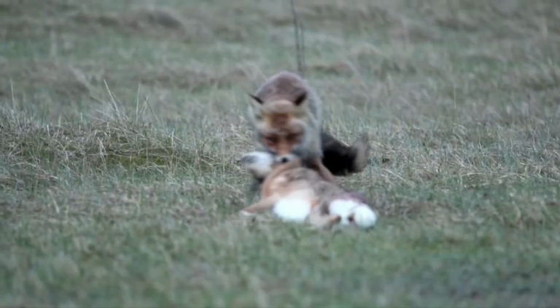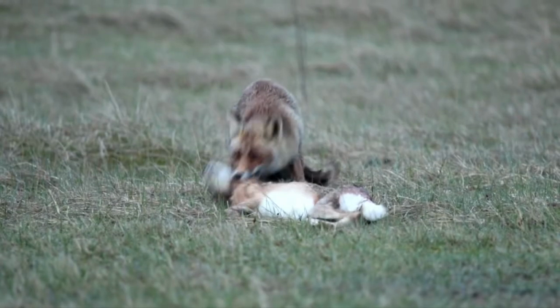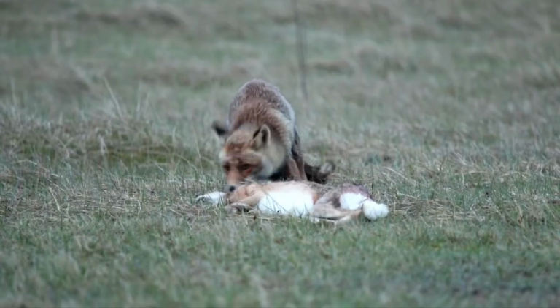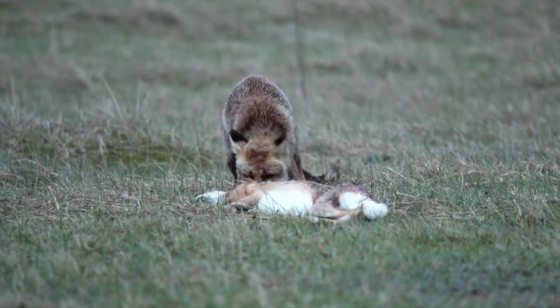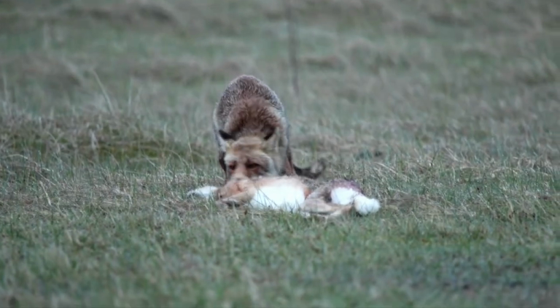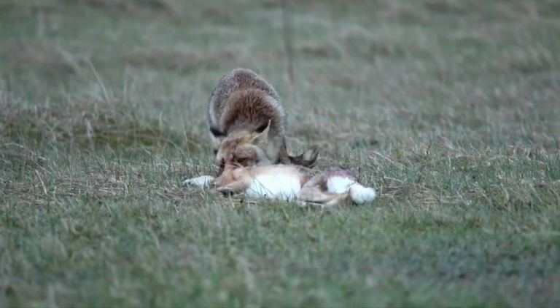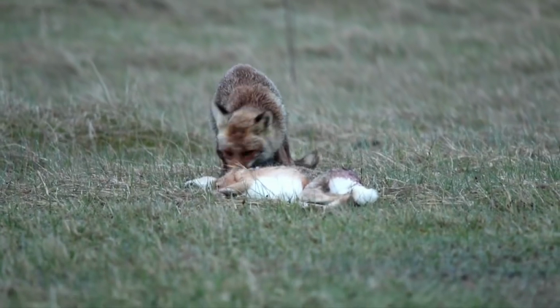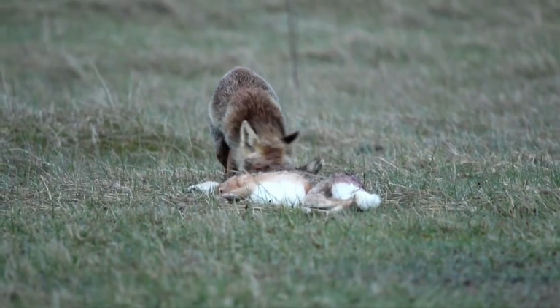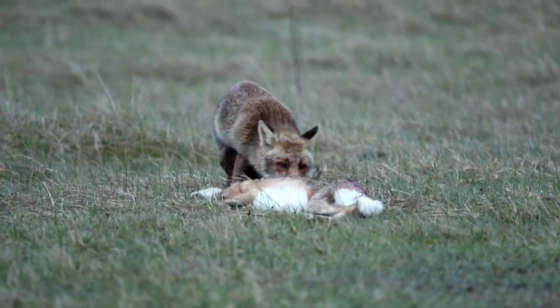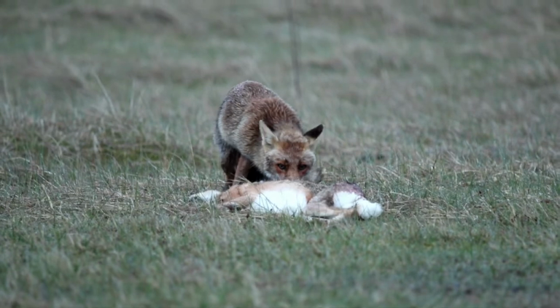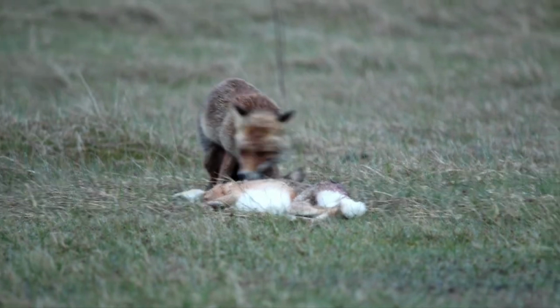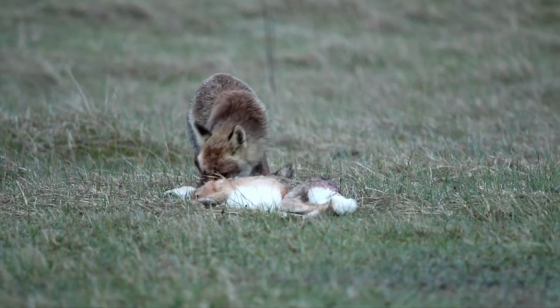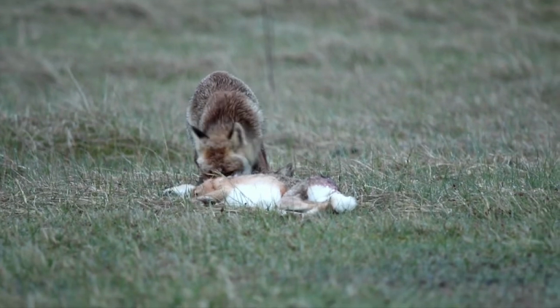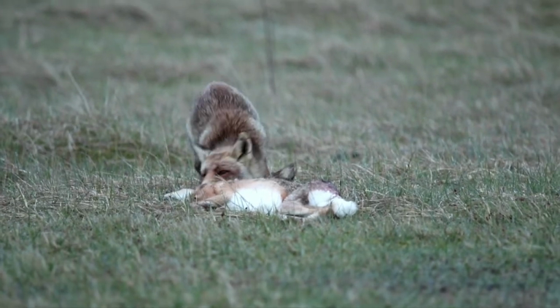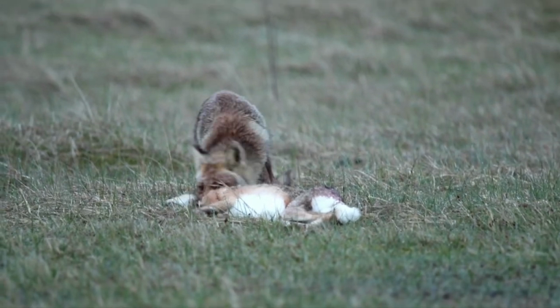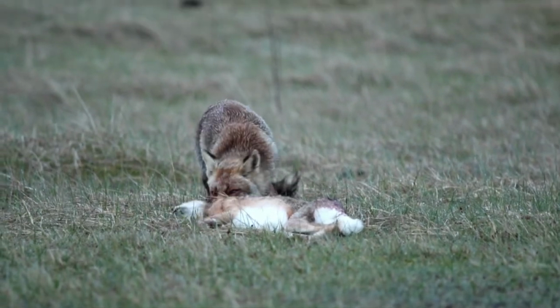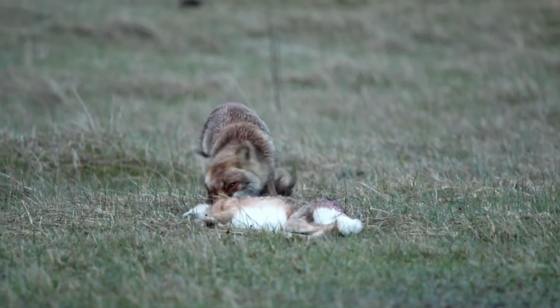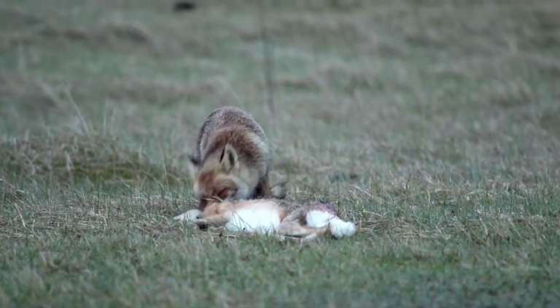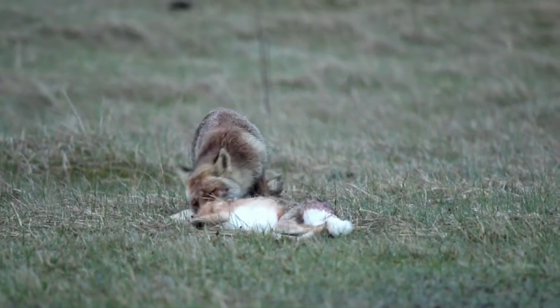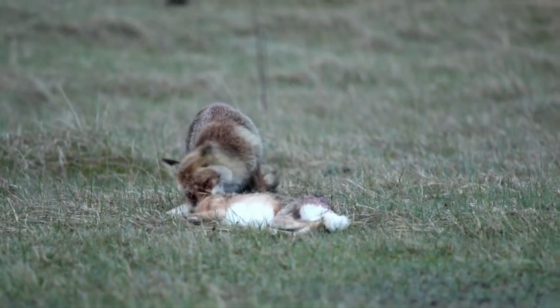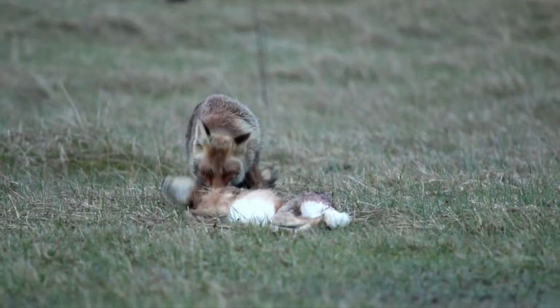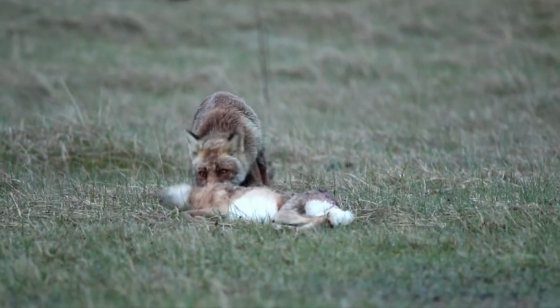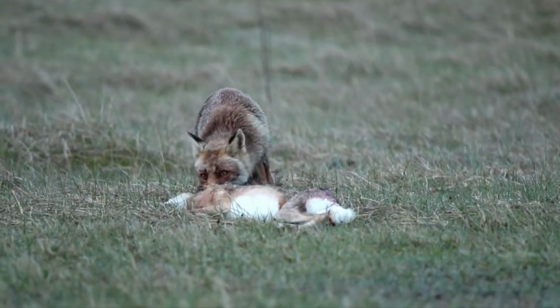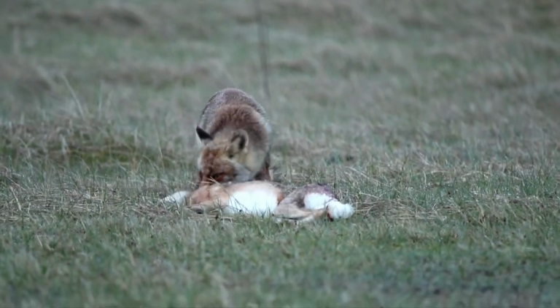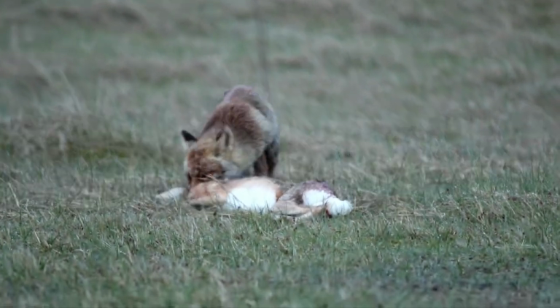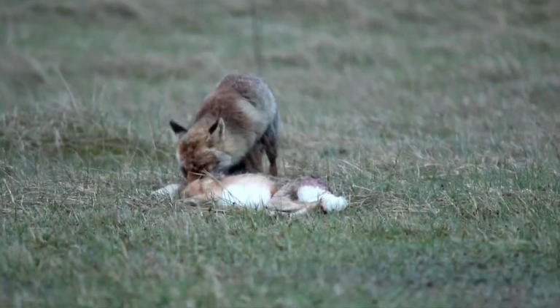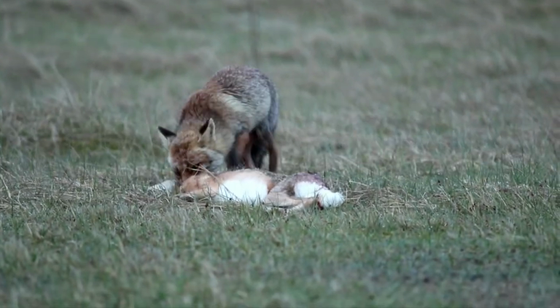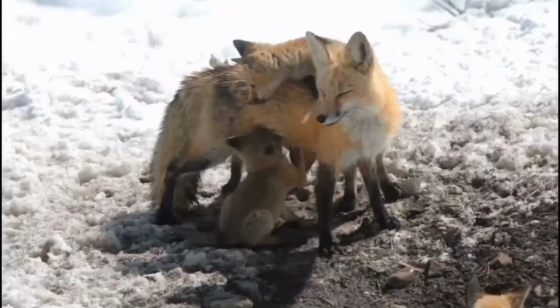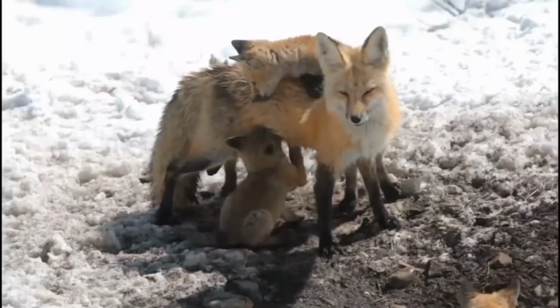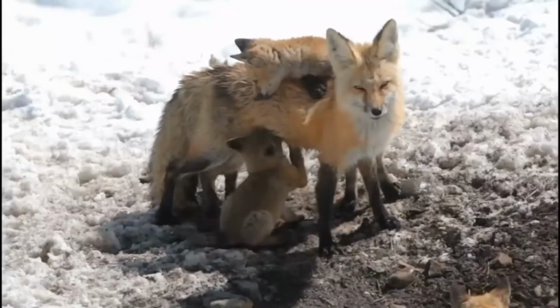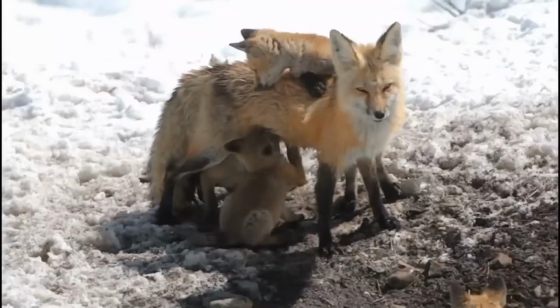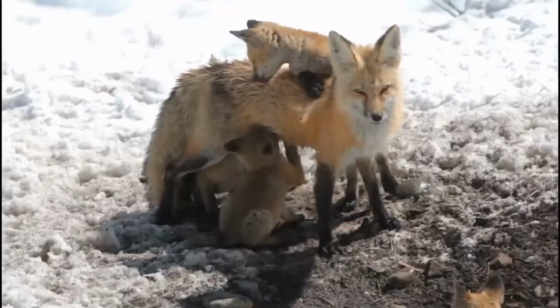If humans feed them, red foxes can lose wild ways like their ability to hunt. If they can't hunt, they can't survive.